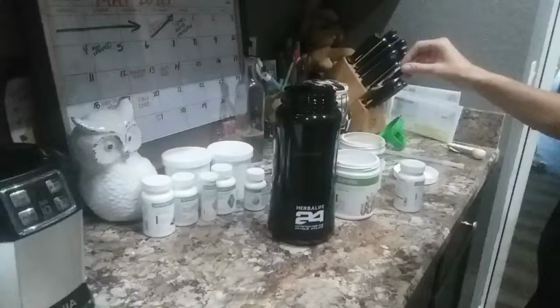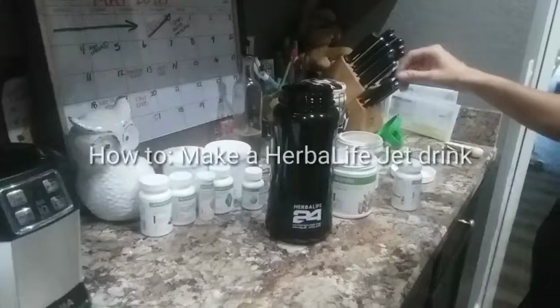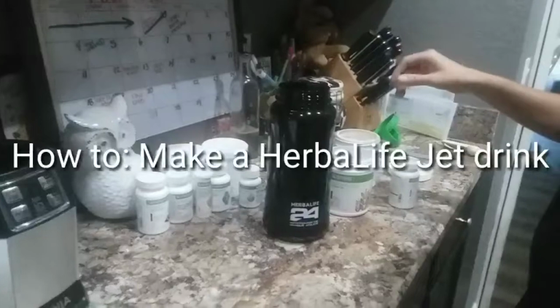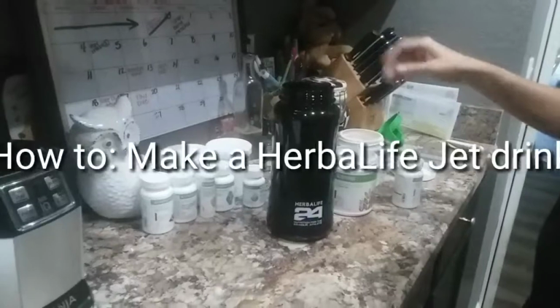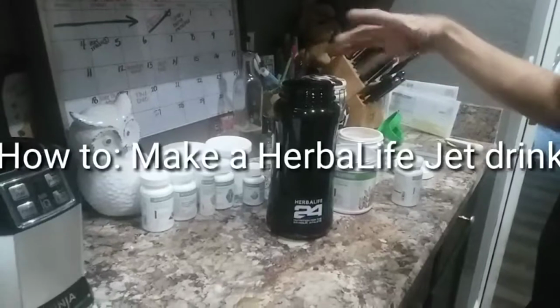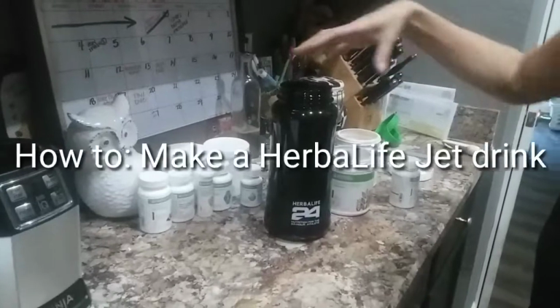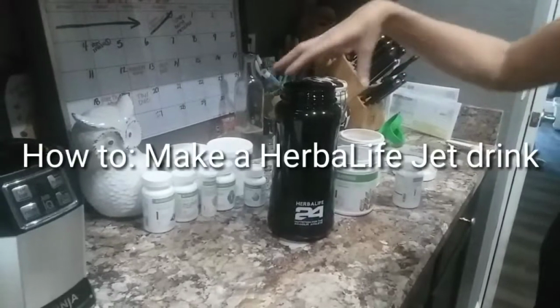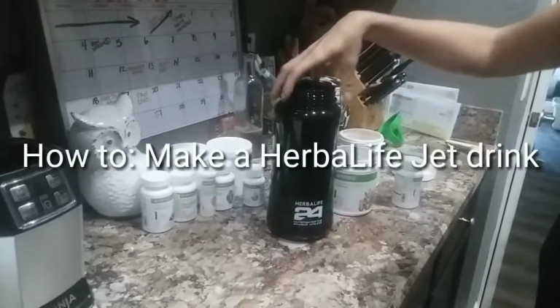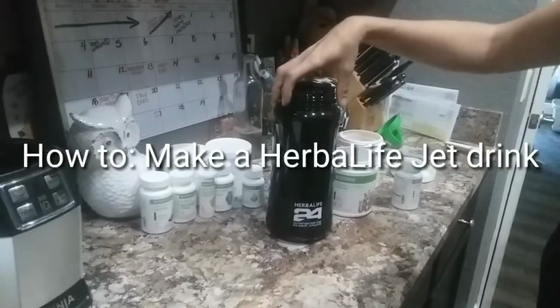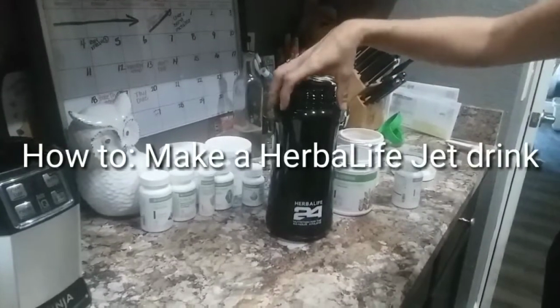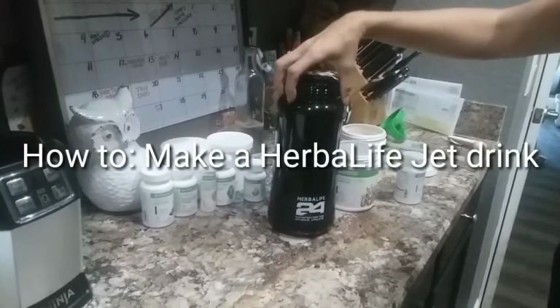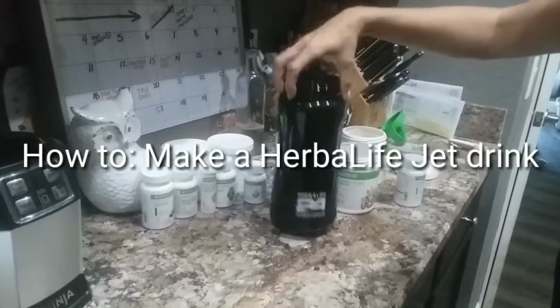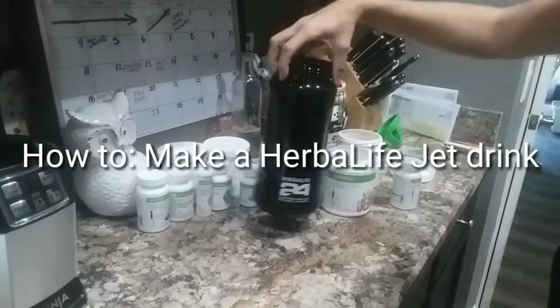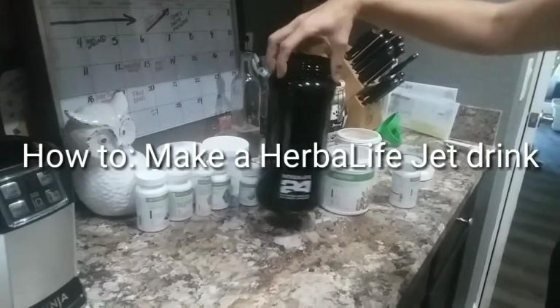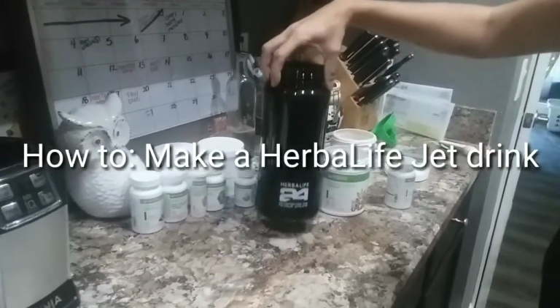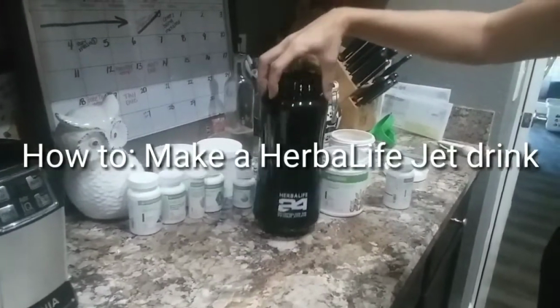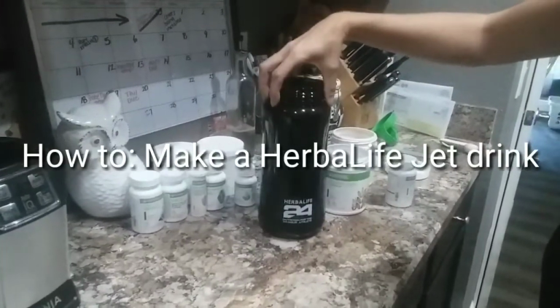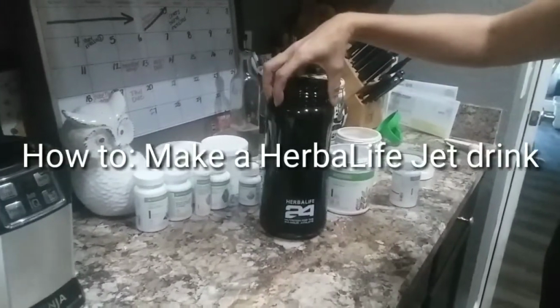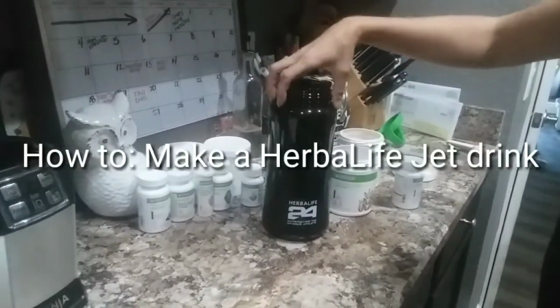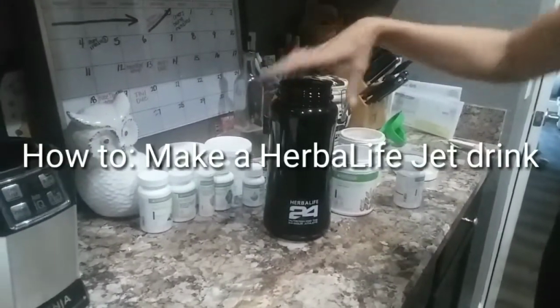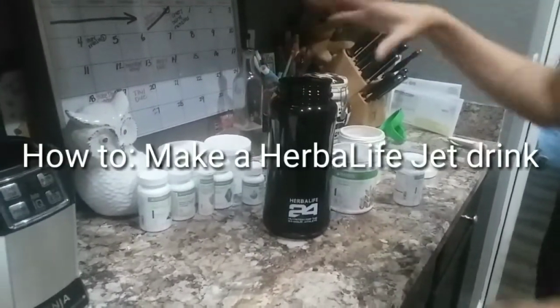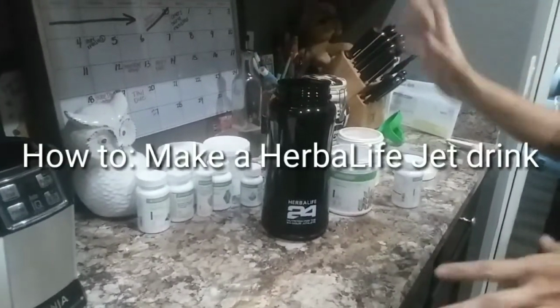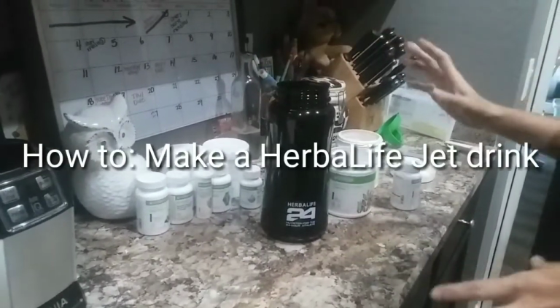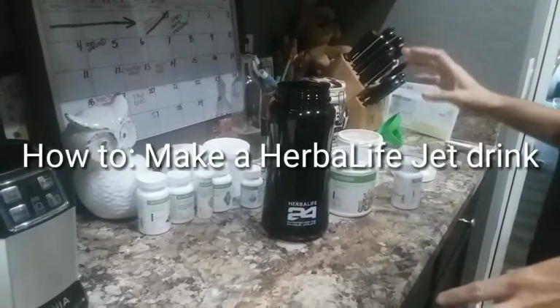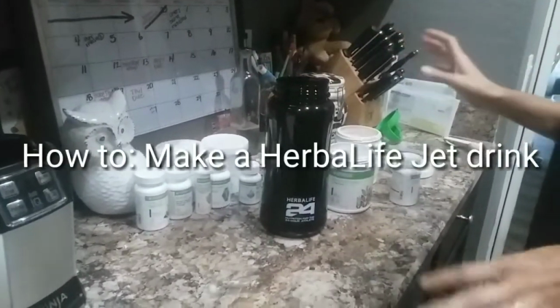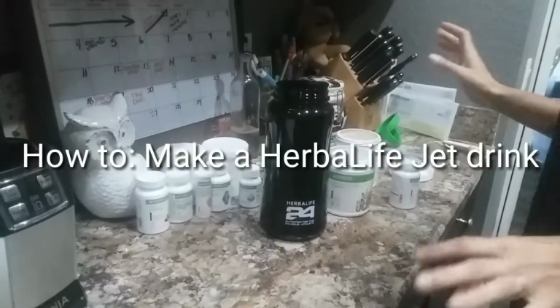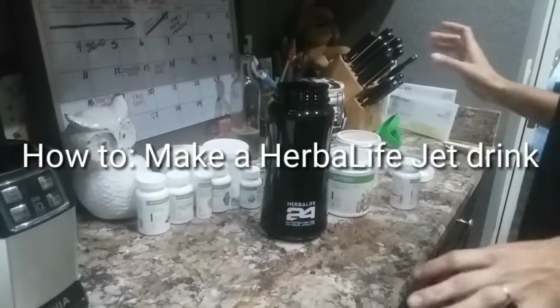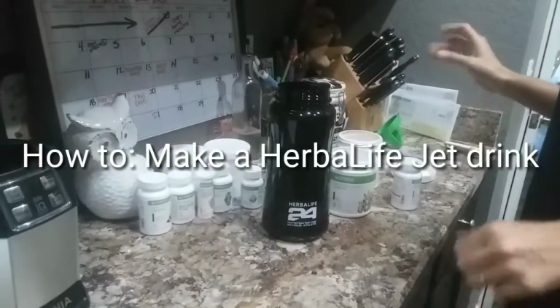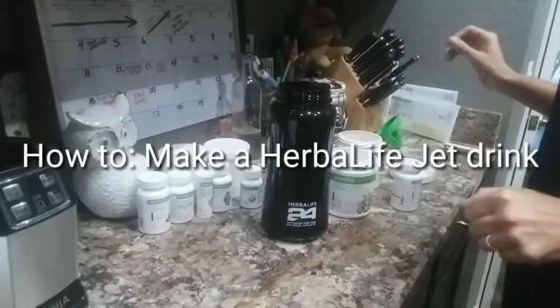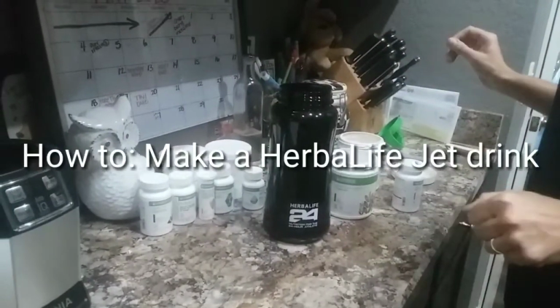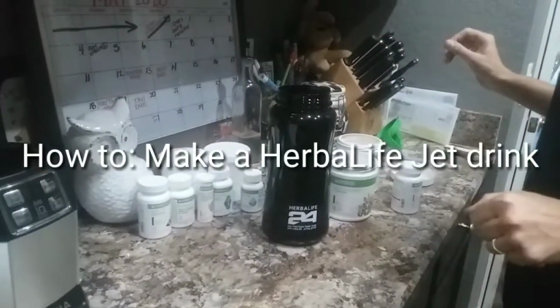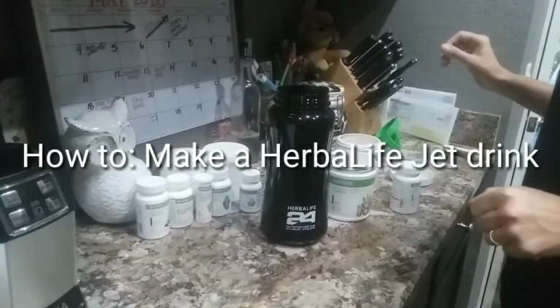So we're making the jet drink, or the bikini in a bottle, however you want to call it.